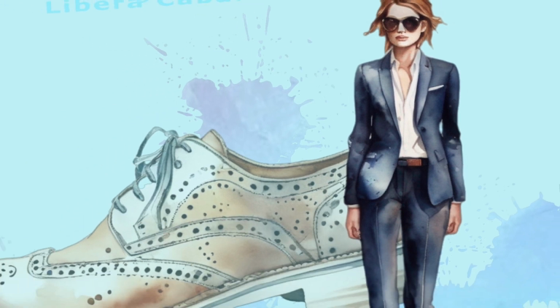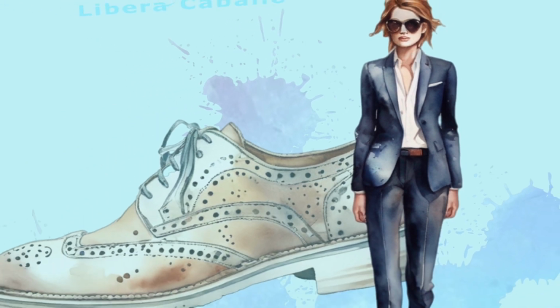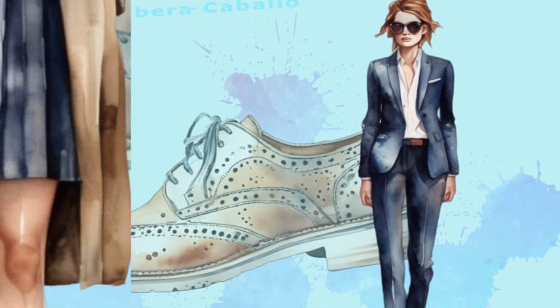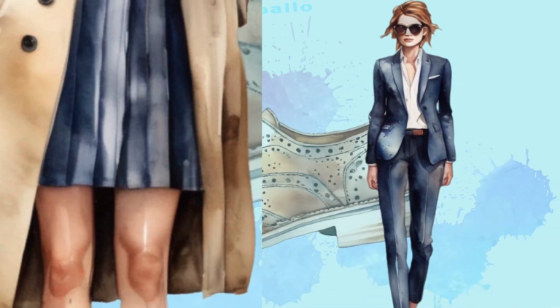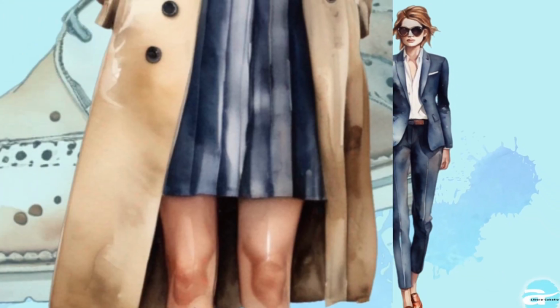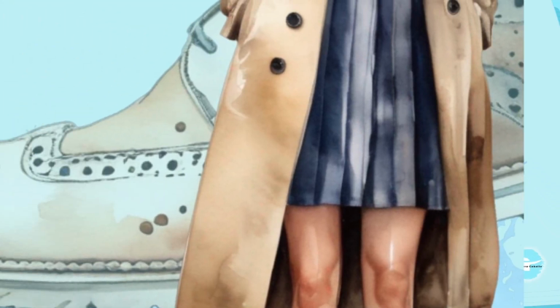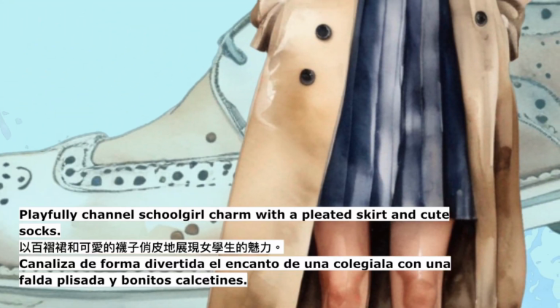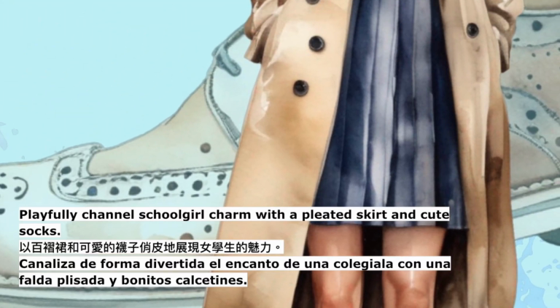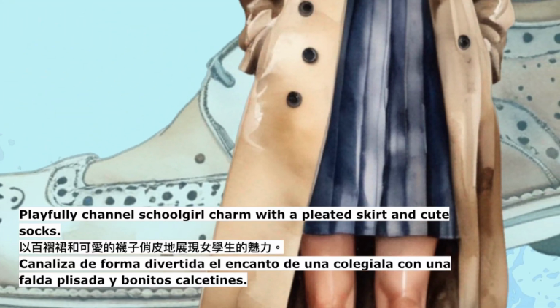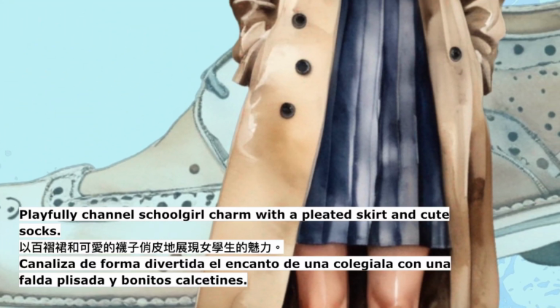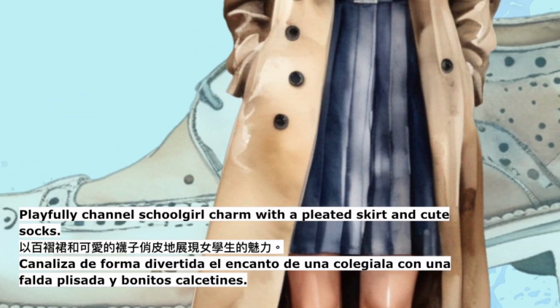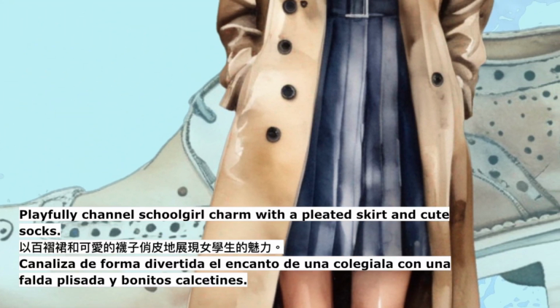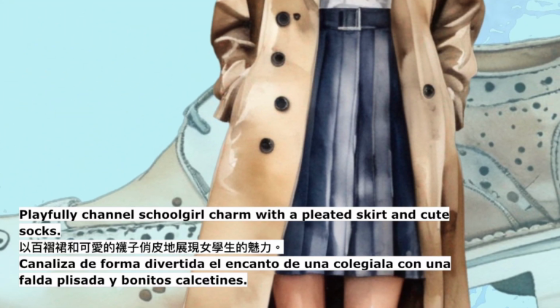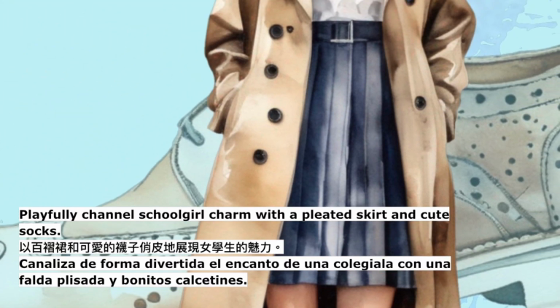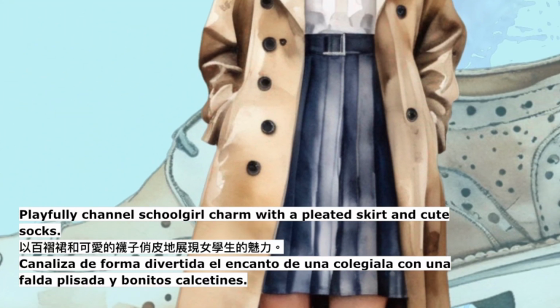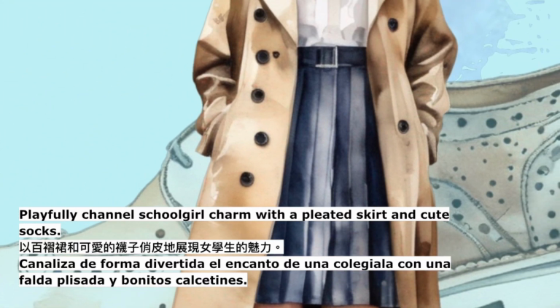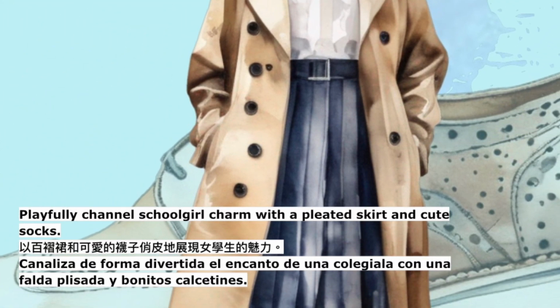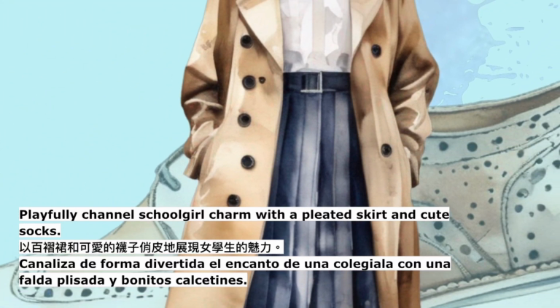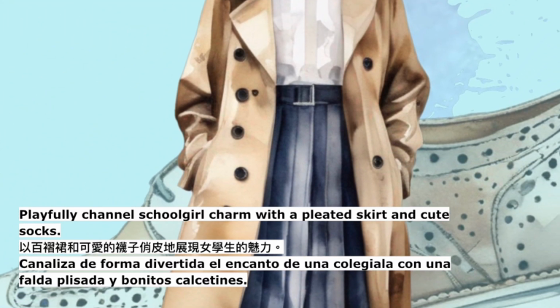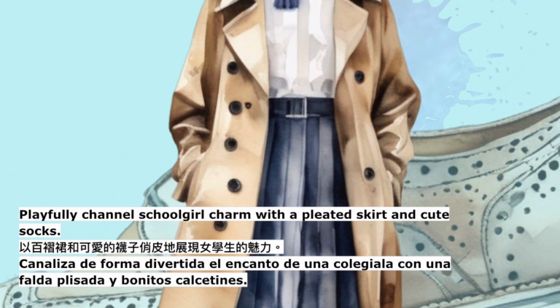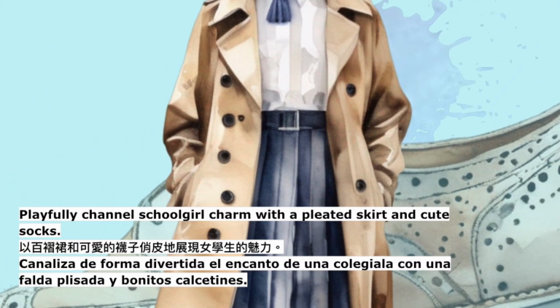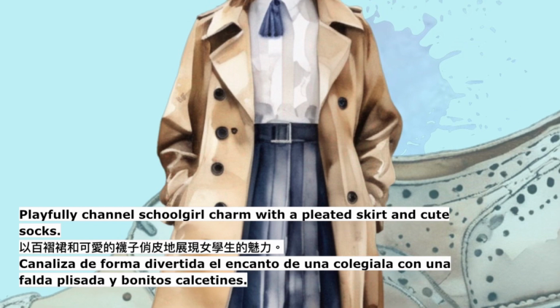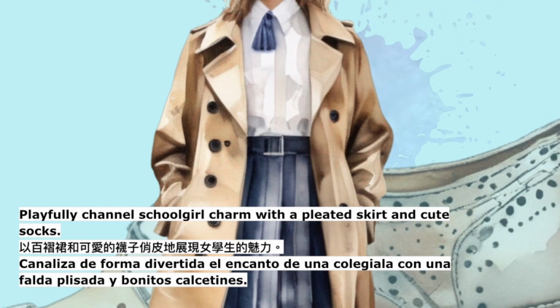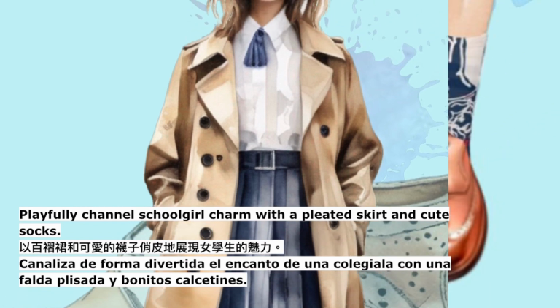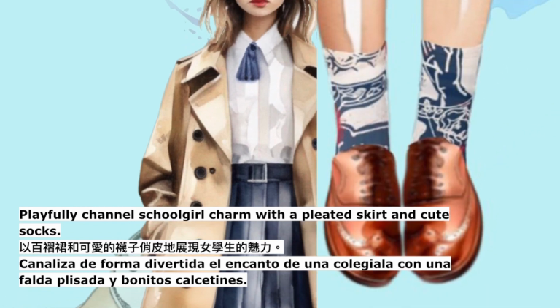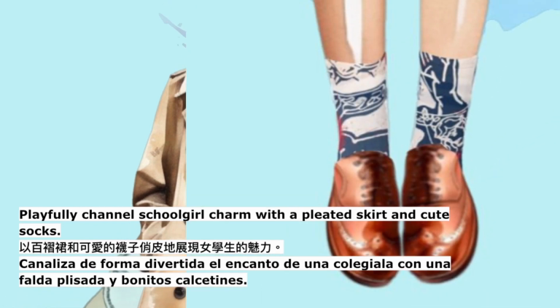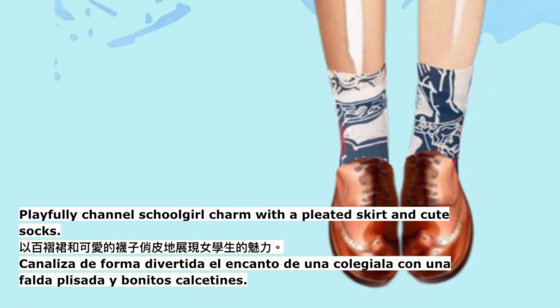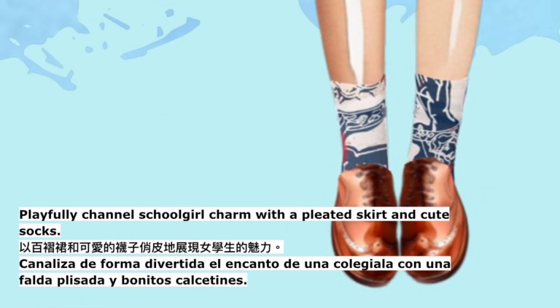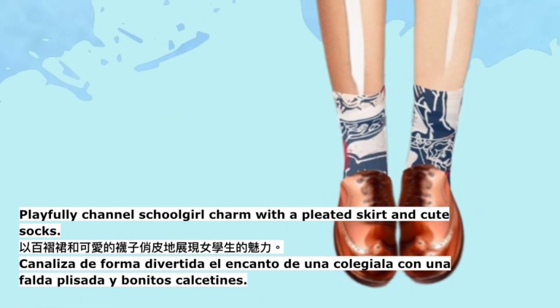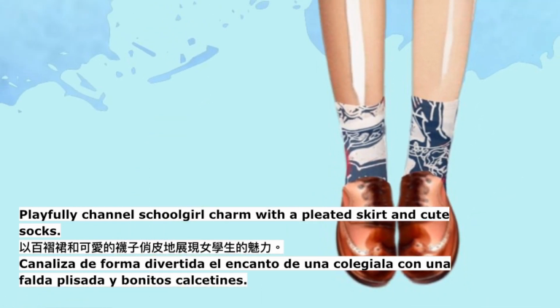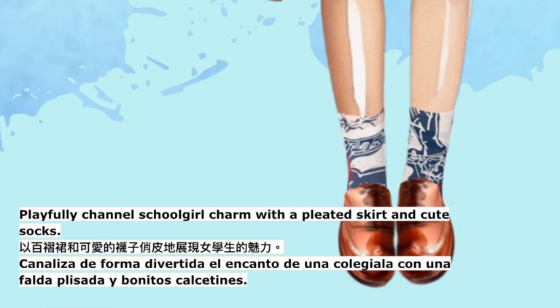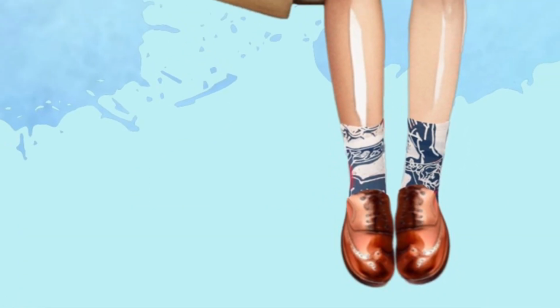Playfully channel schoolgirl charm with a pleated skirt and cute socks.